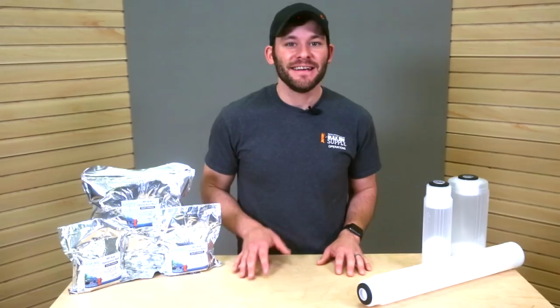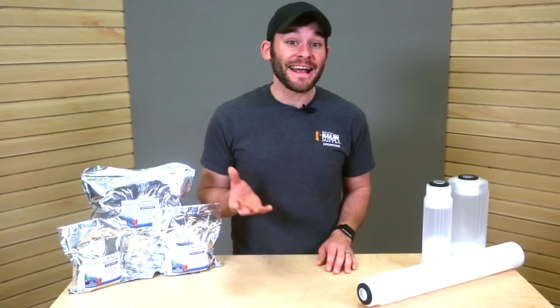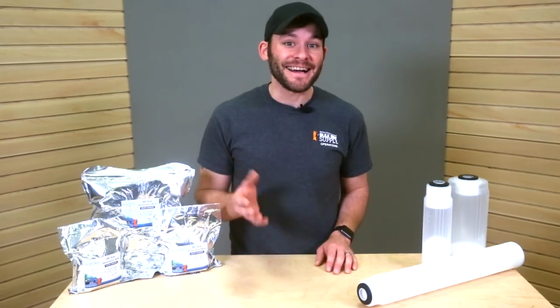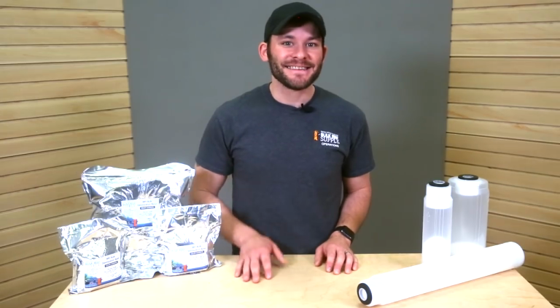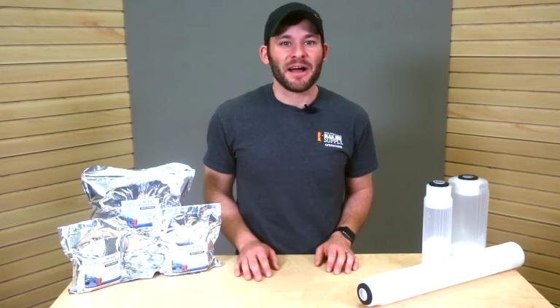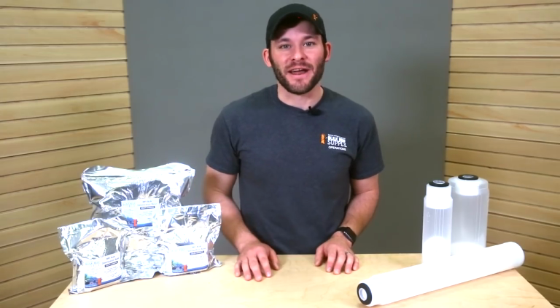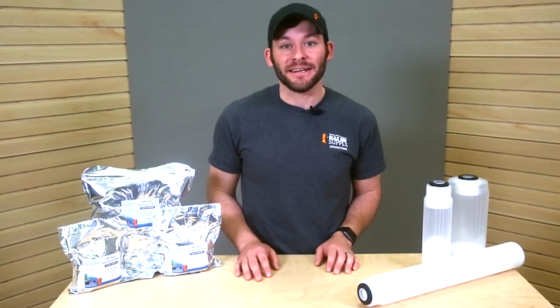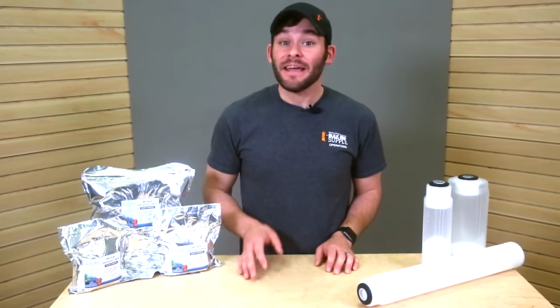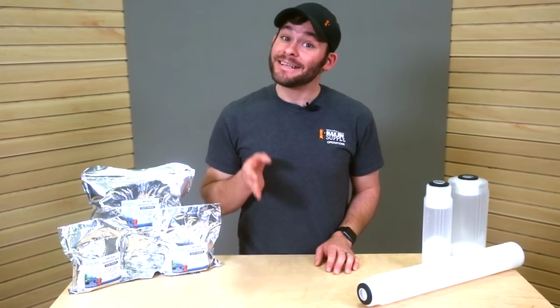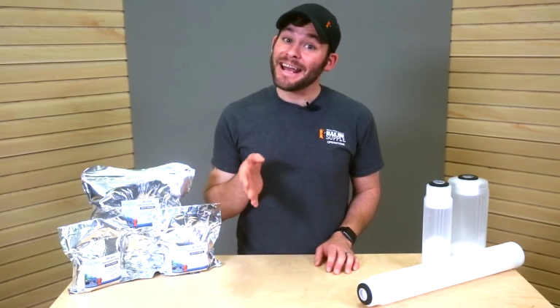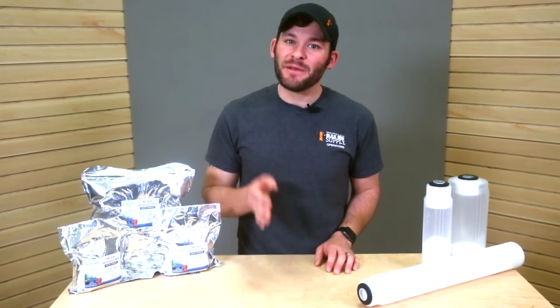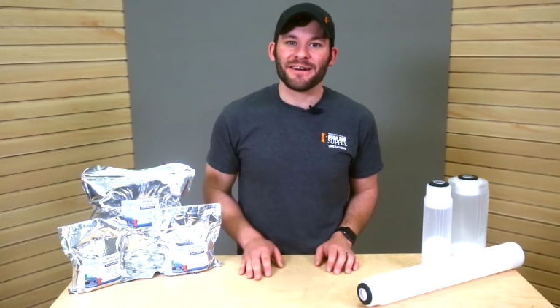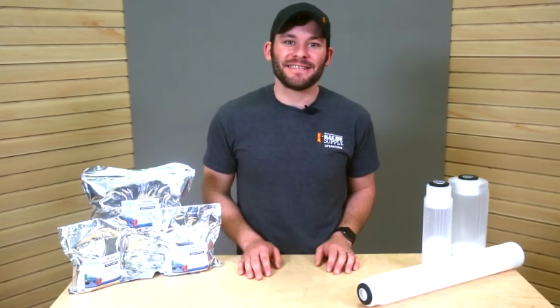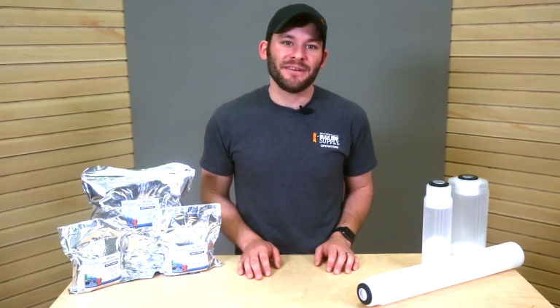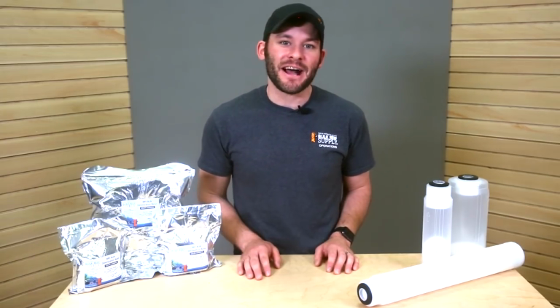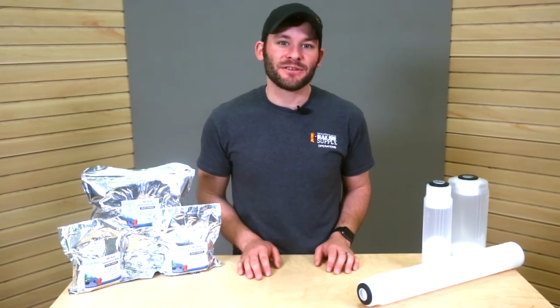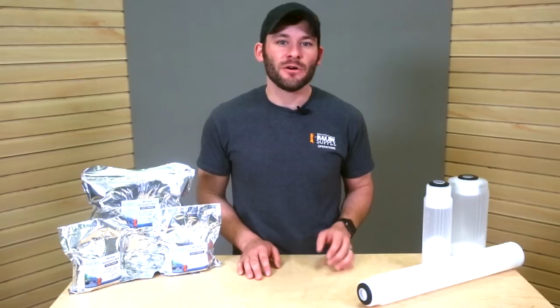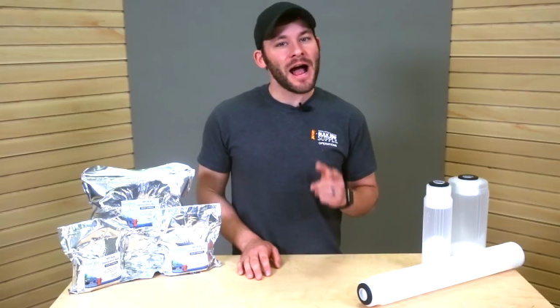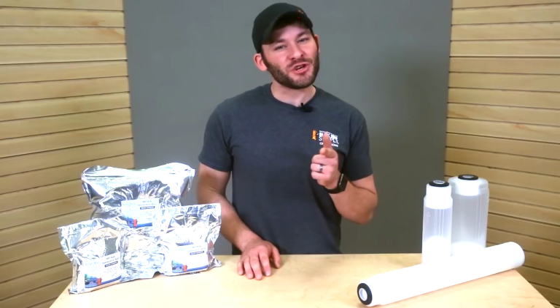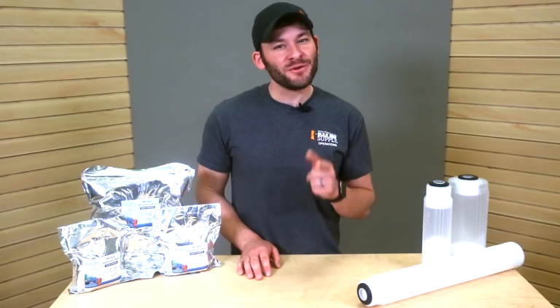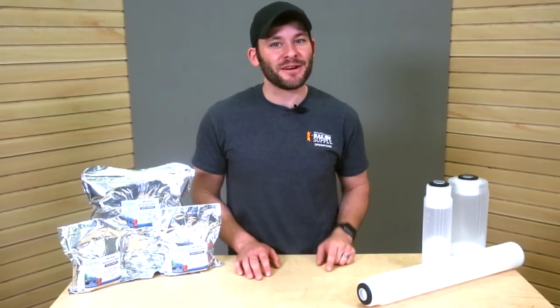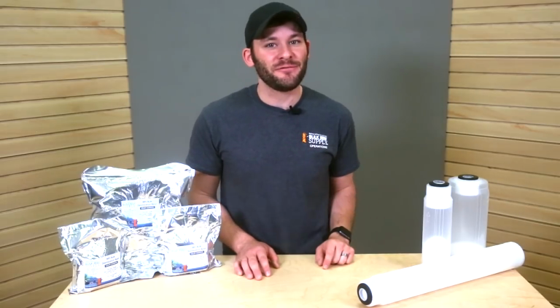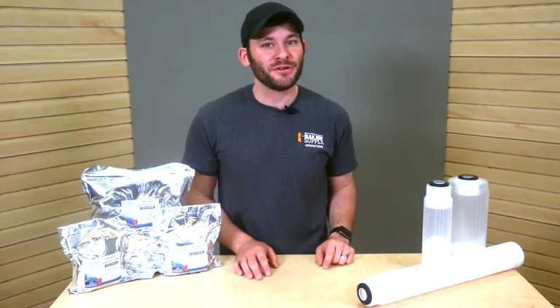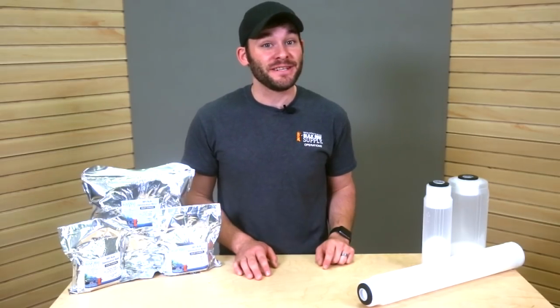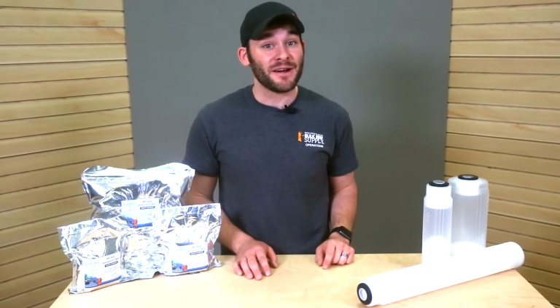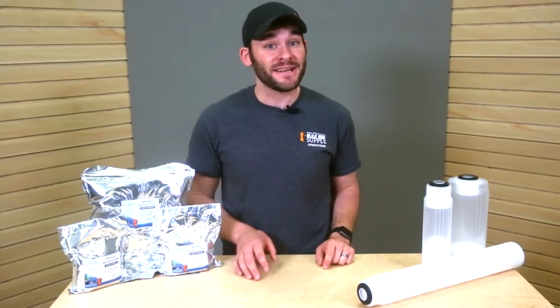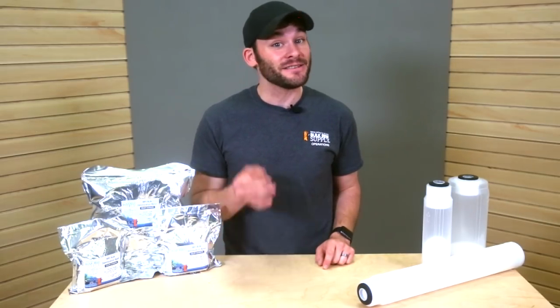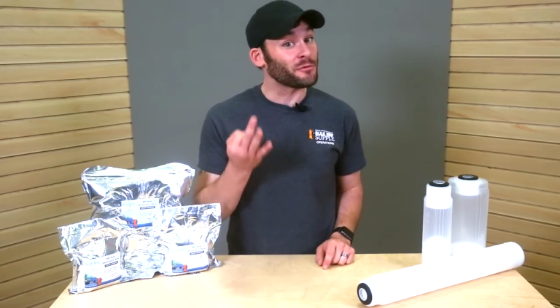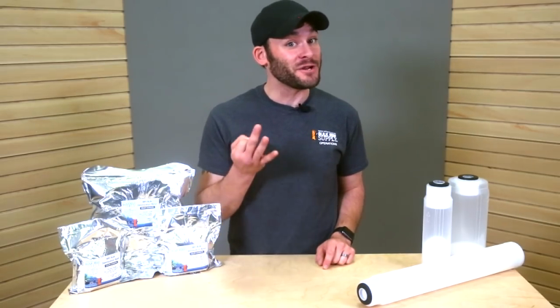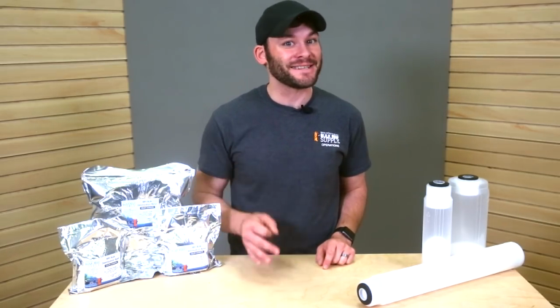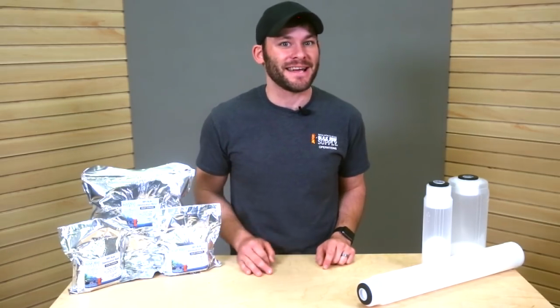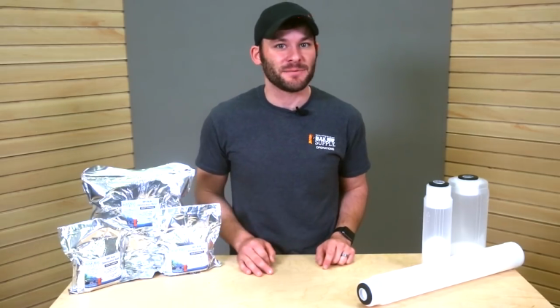Hi guys, I'm Randy, and in today's BRS TV how-to, I'm showing you how to refill your DI resin in three quick steps.